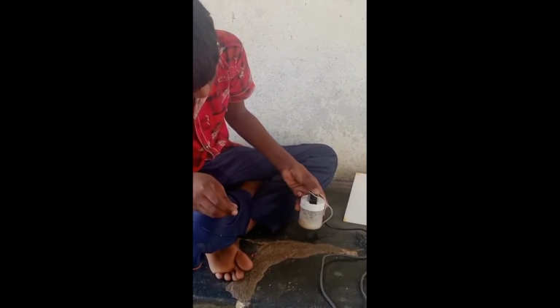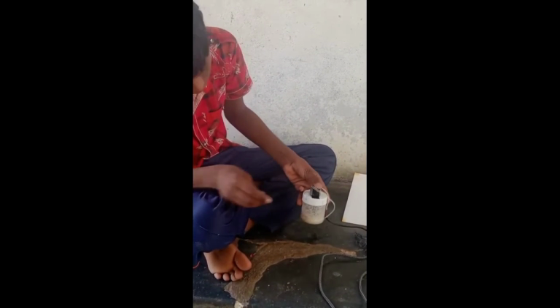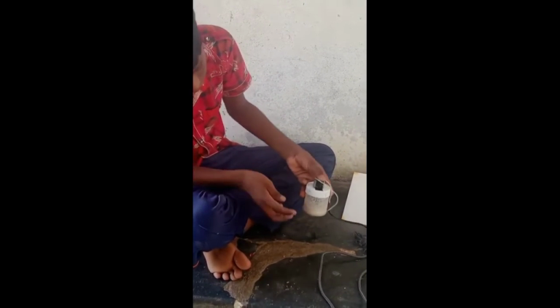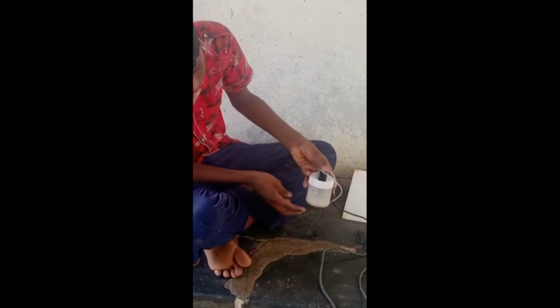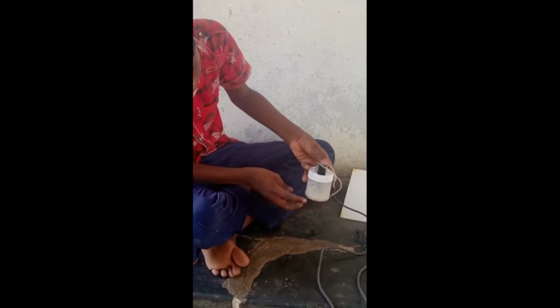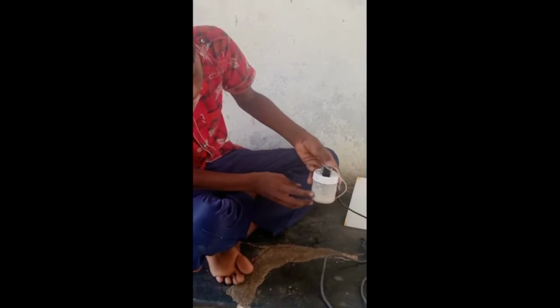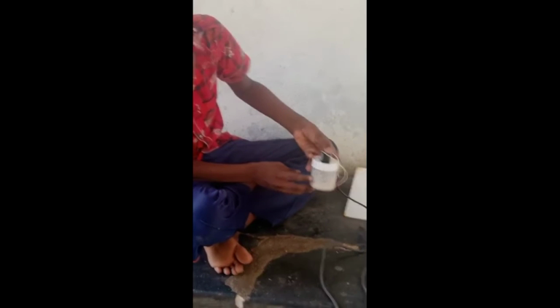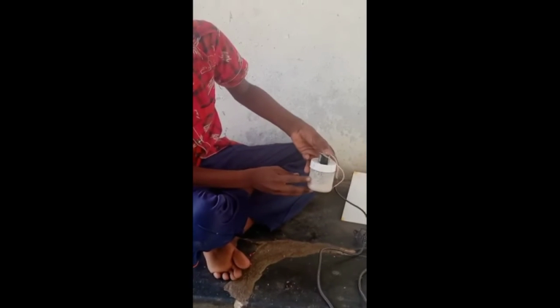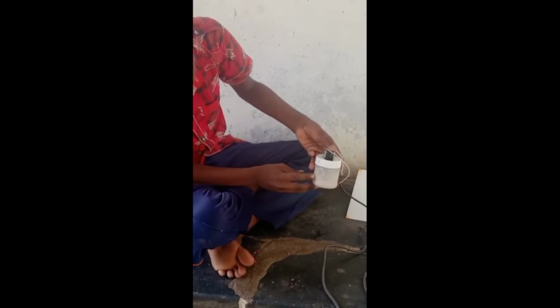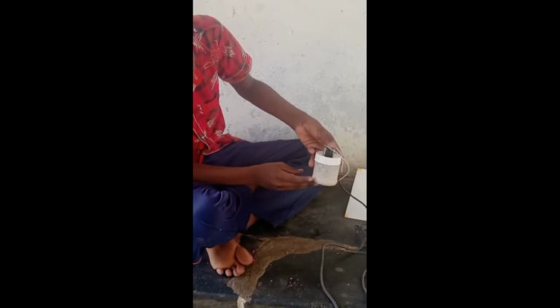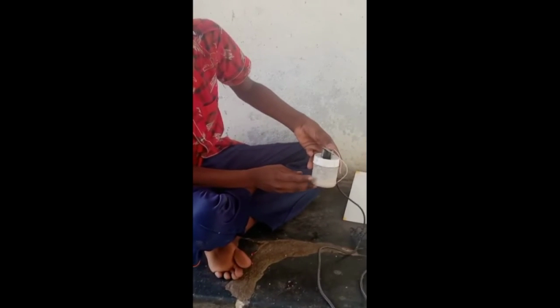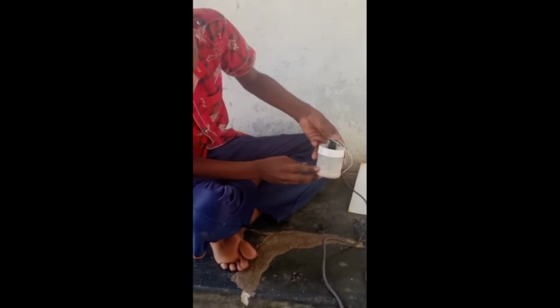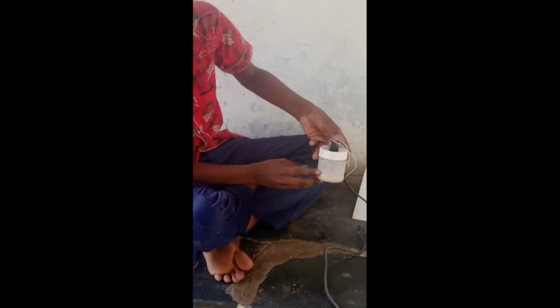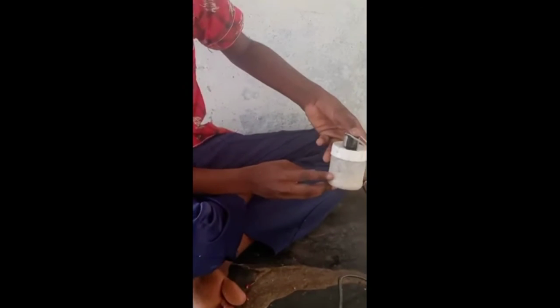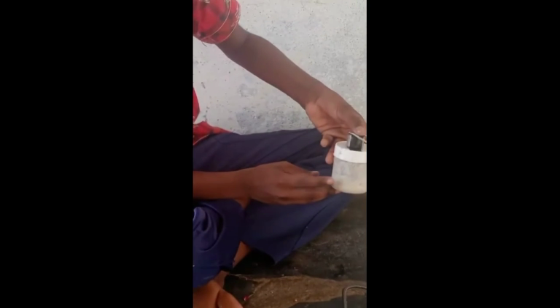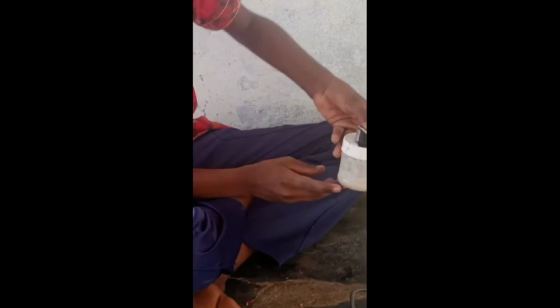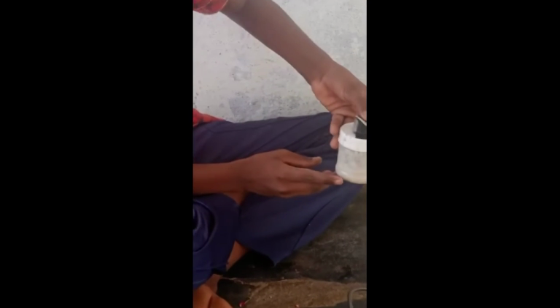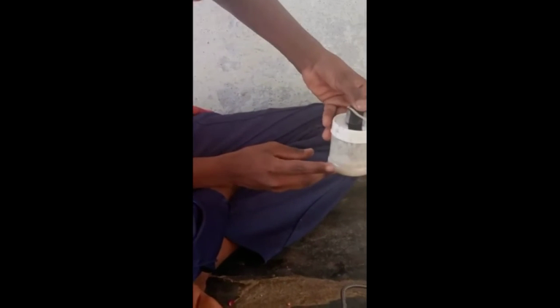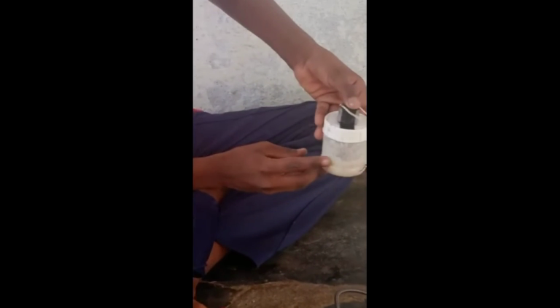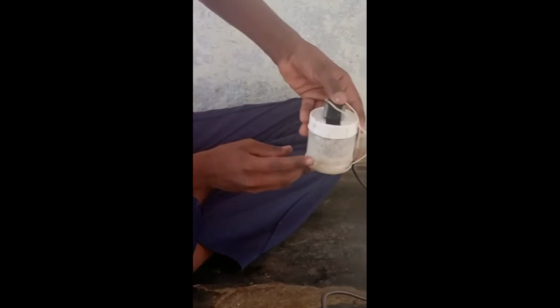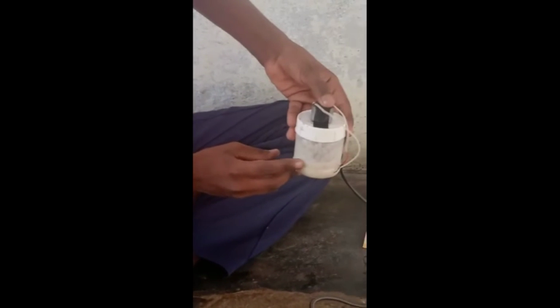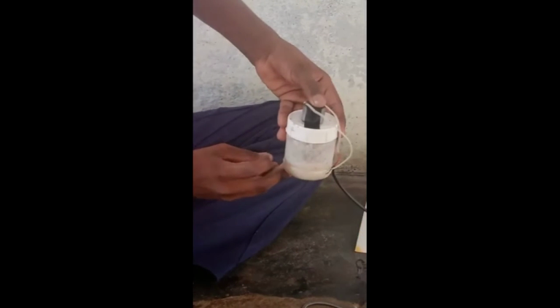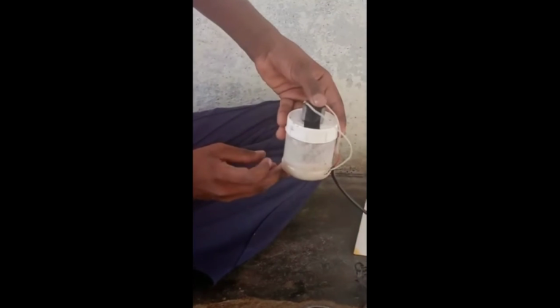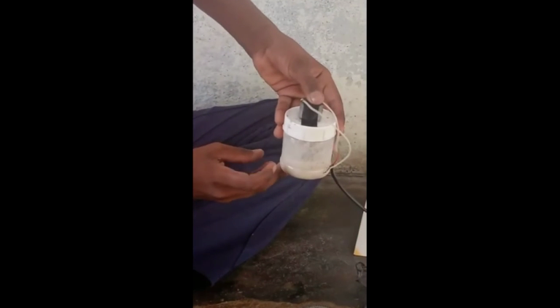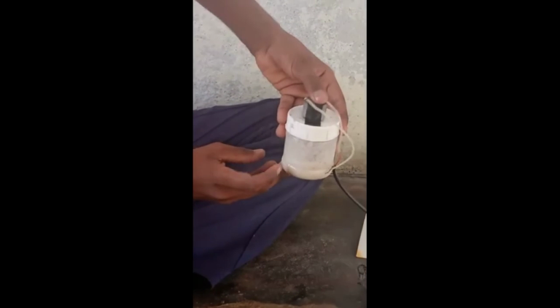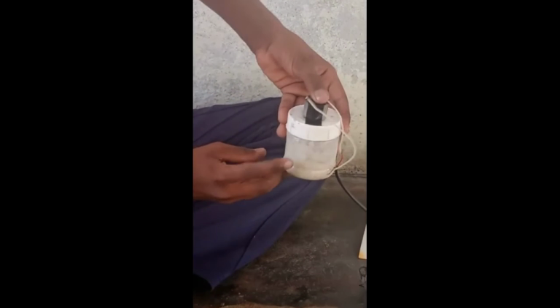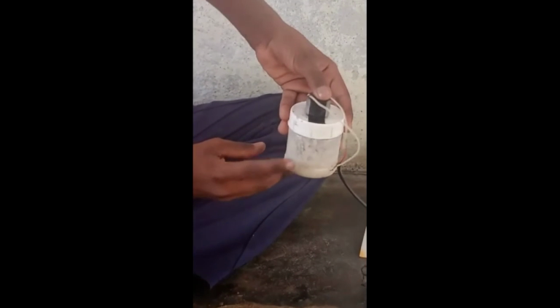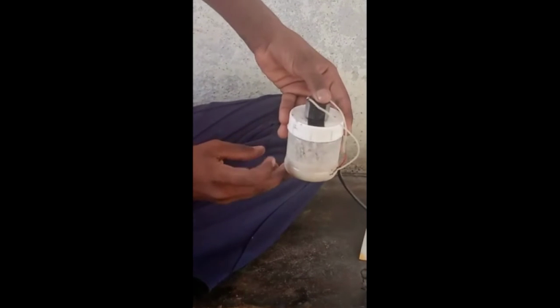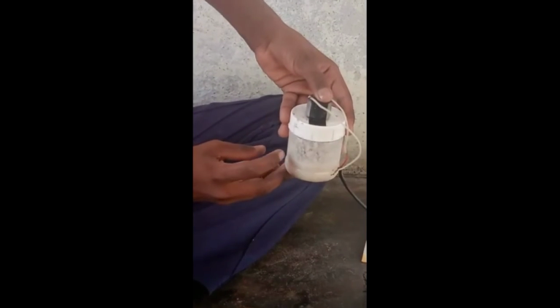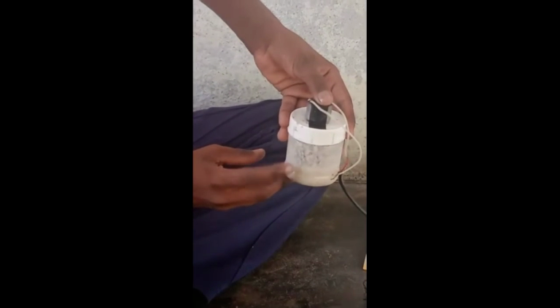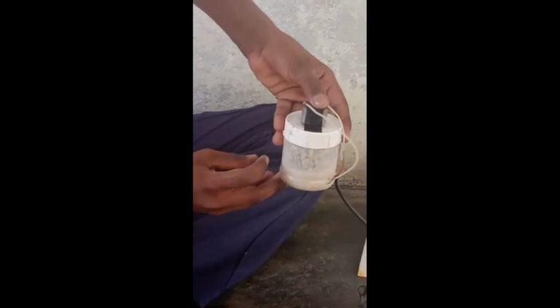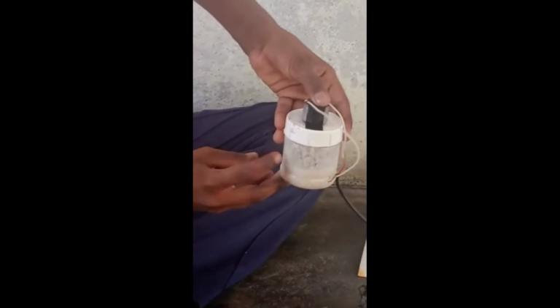Here we go. We will see that here is some grinding happening.